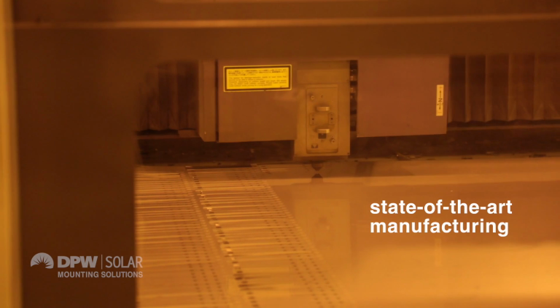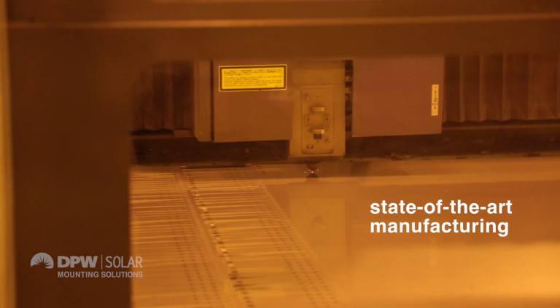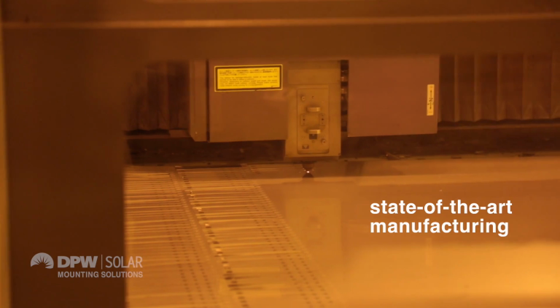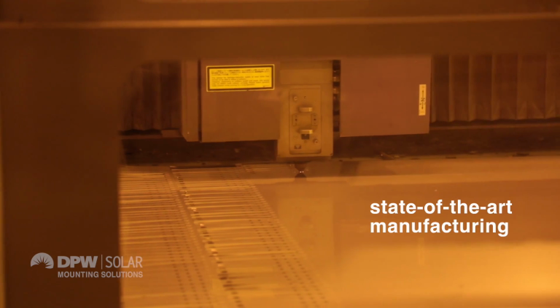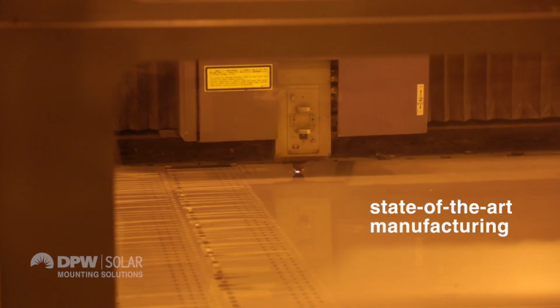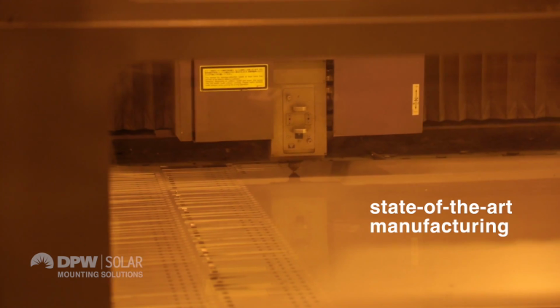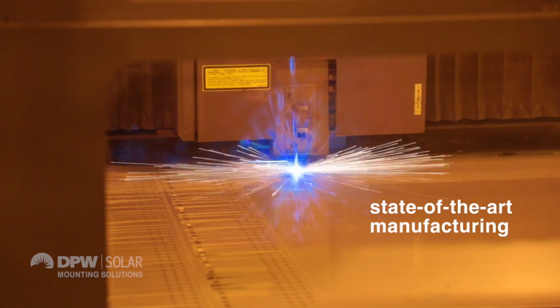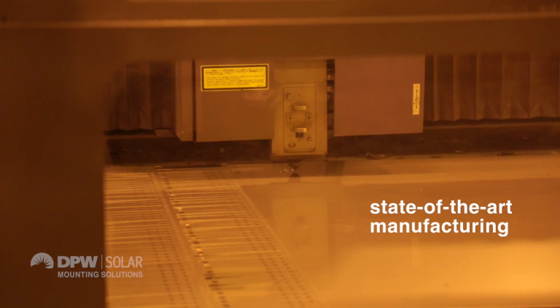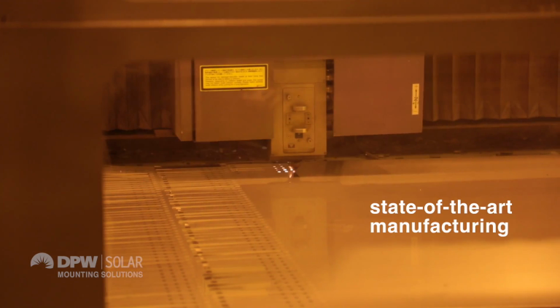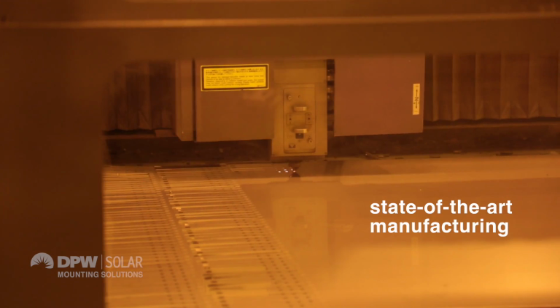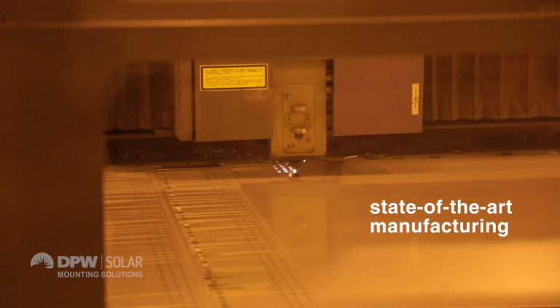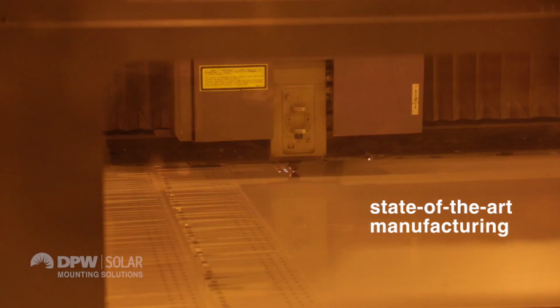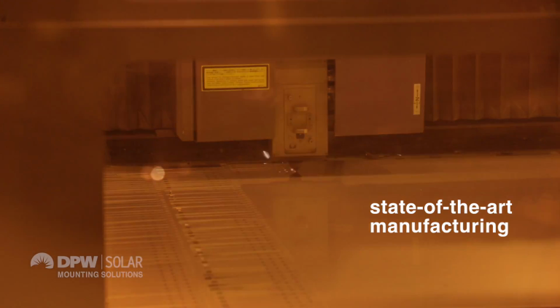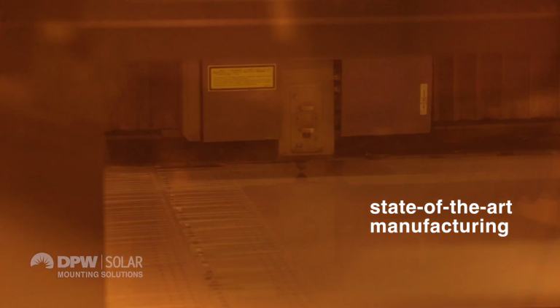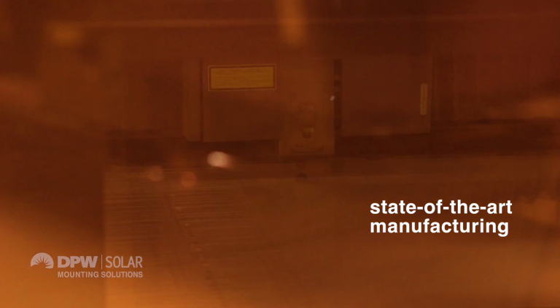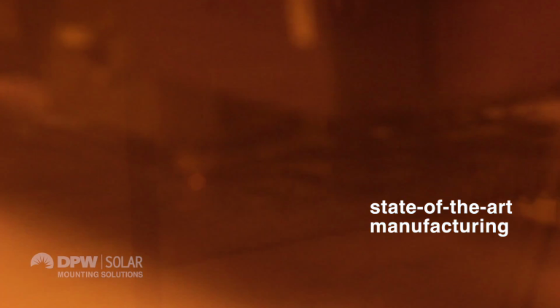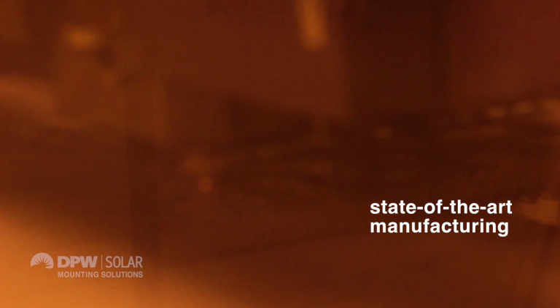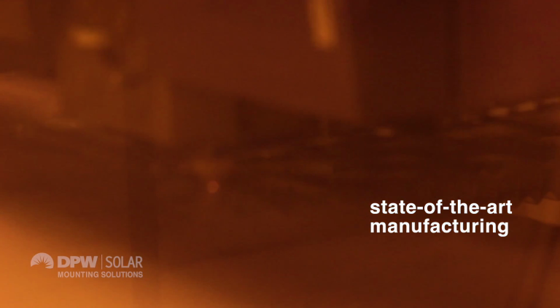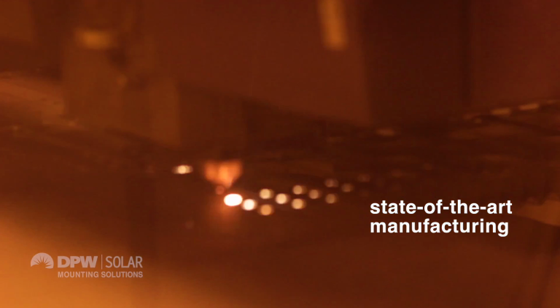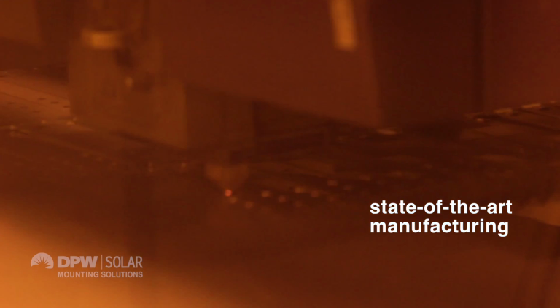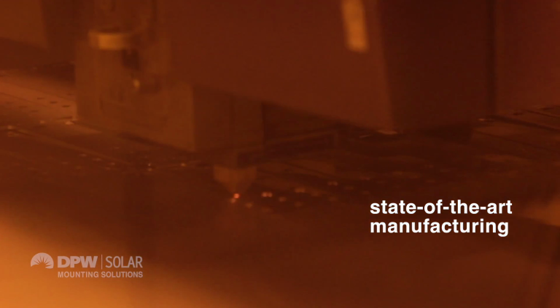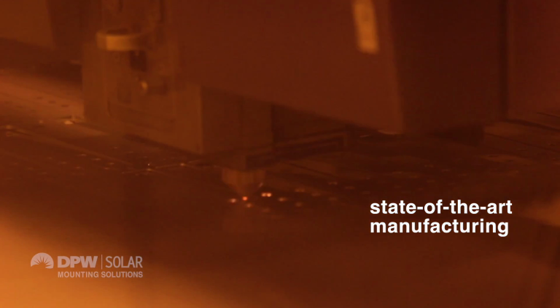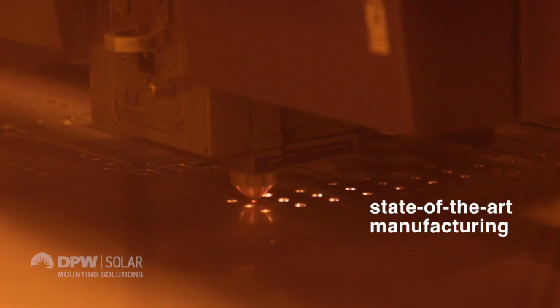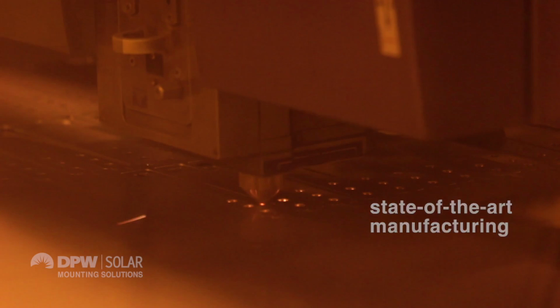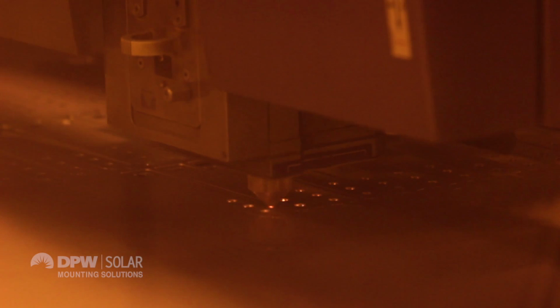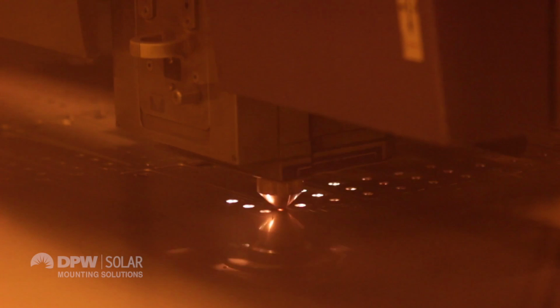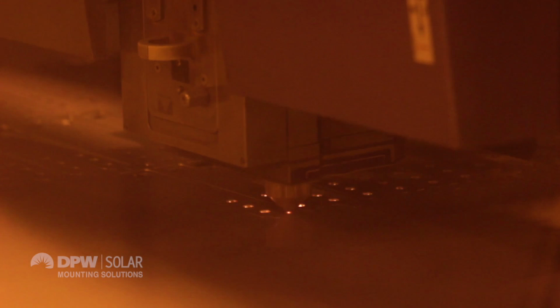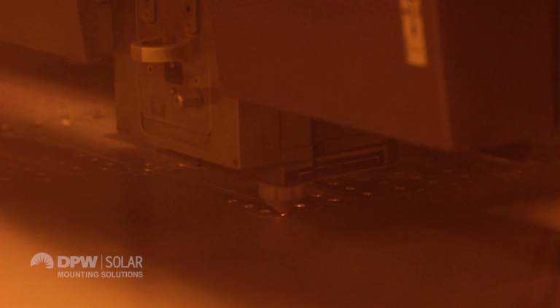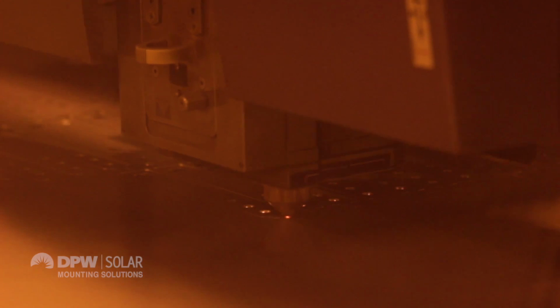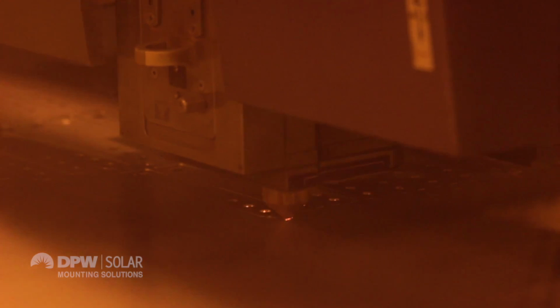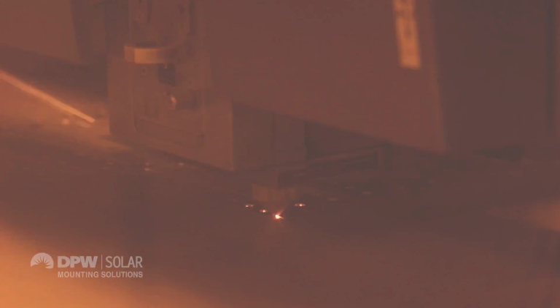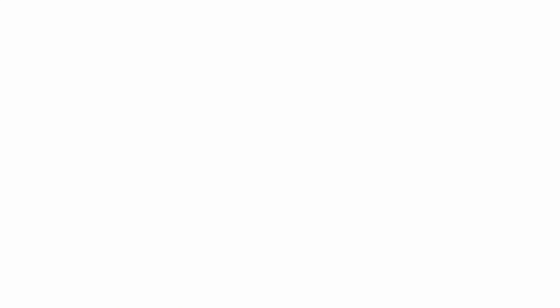Our goal in manufacturing is not to meet our customers' needs — it is to exceed our customers' needs in every case.